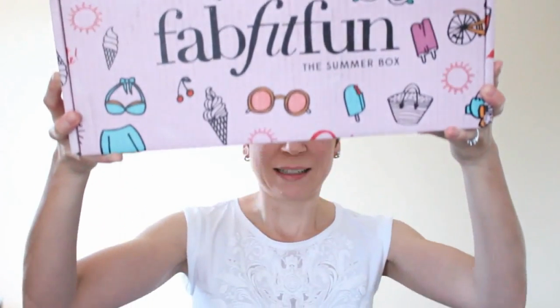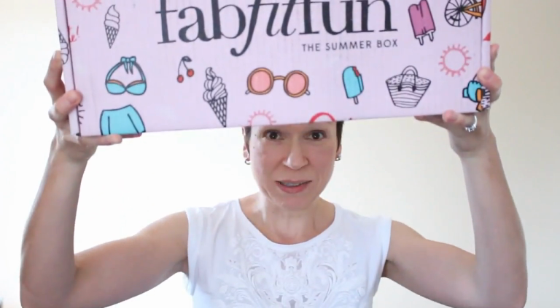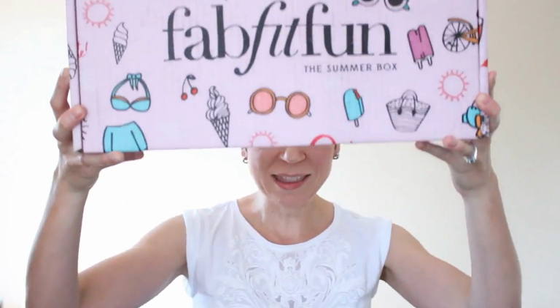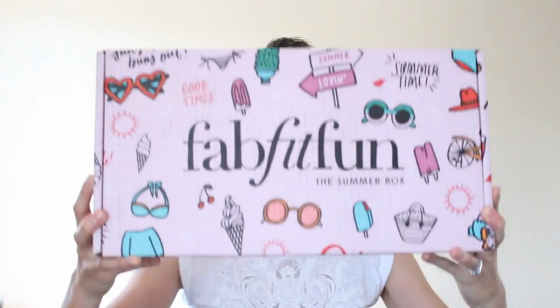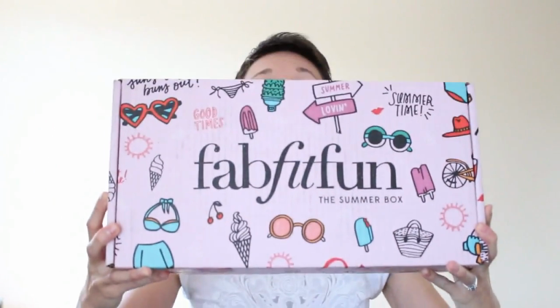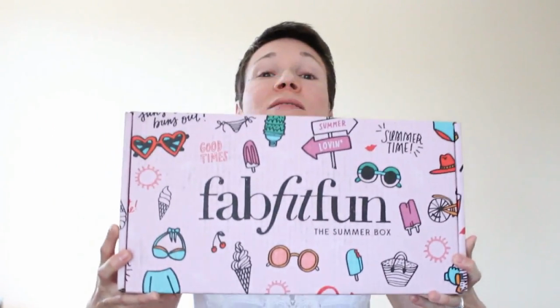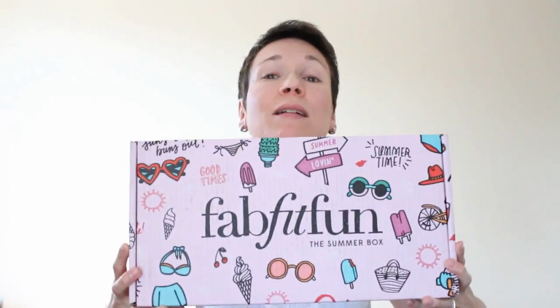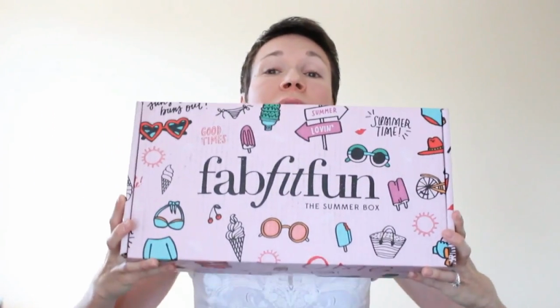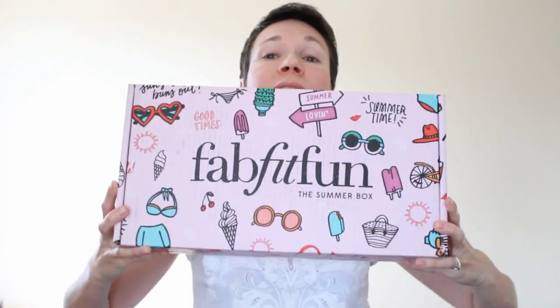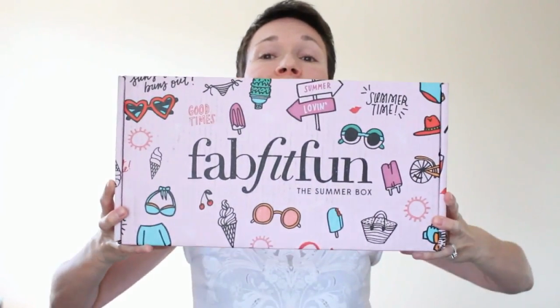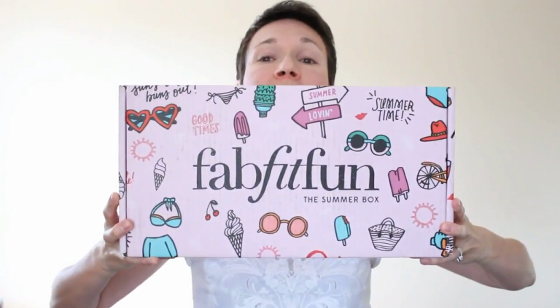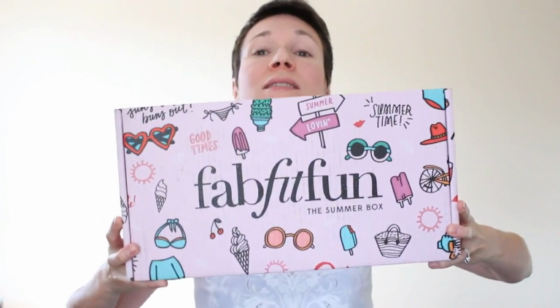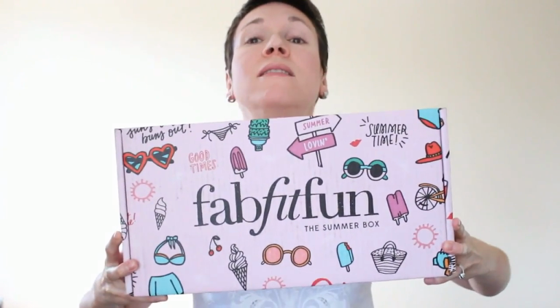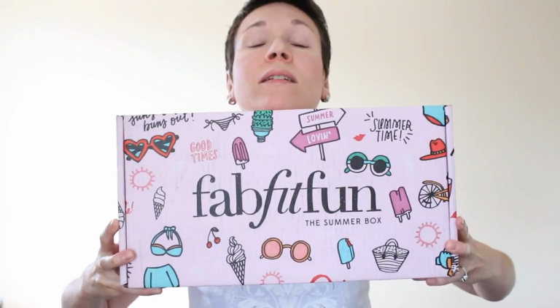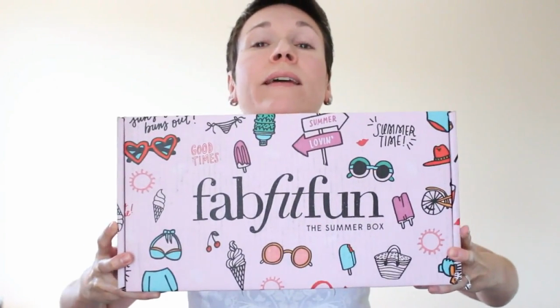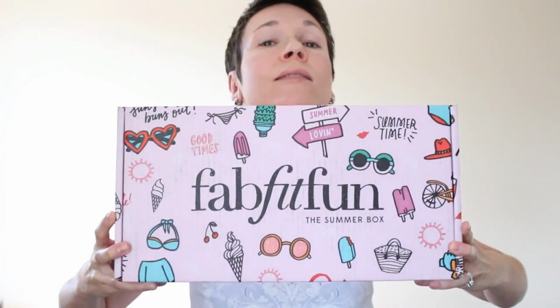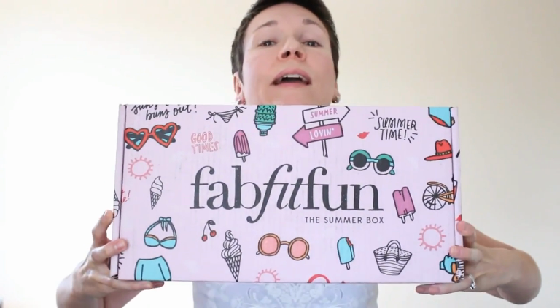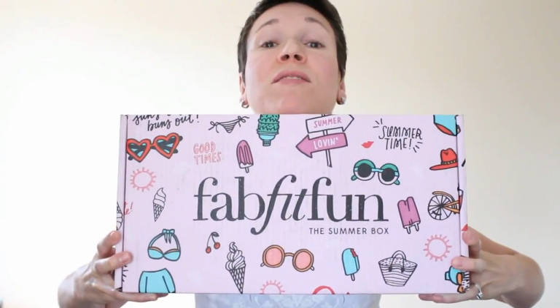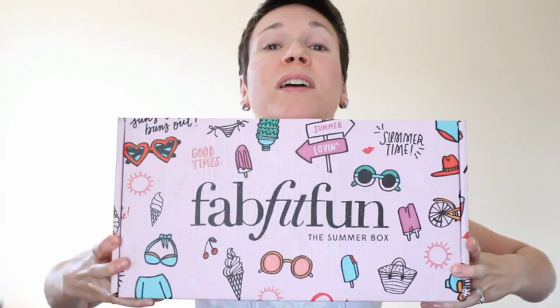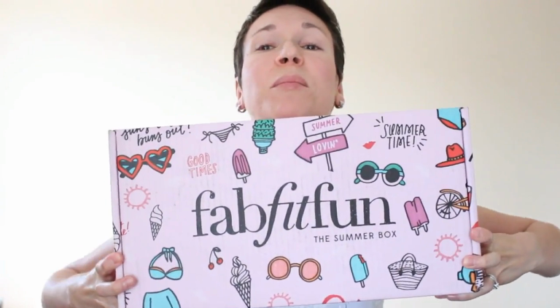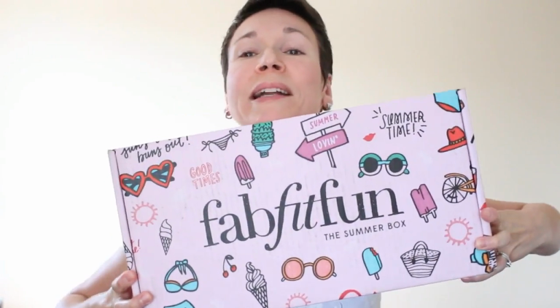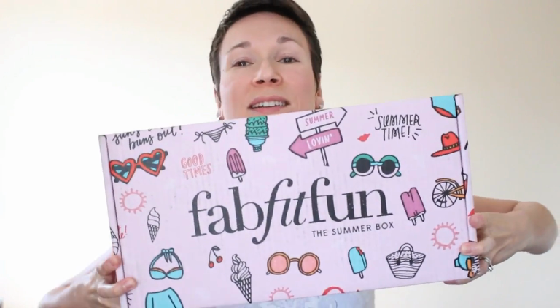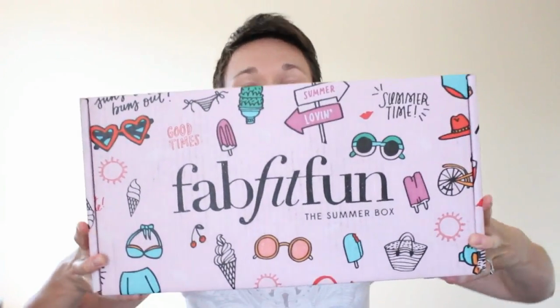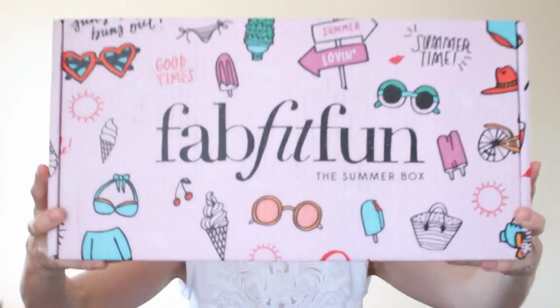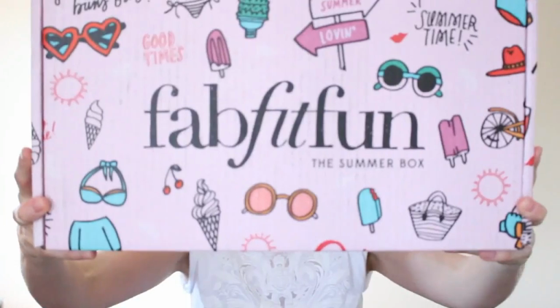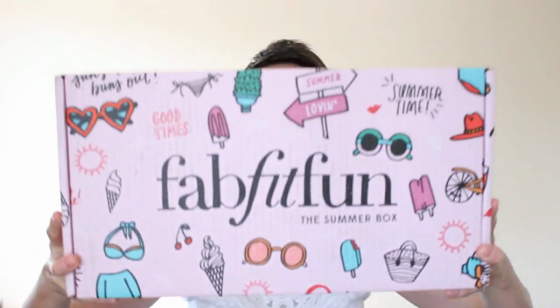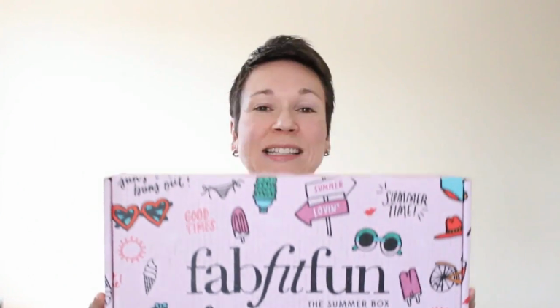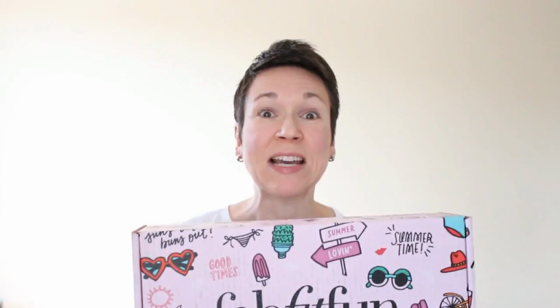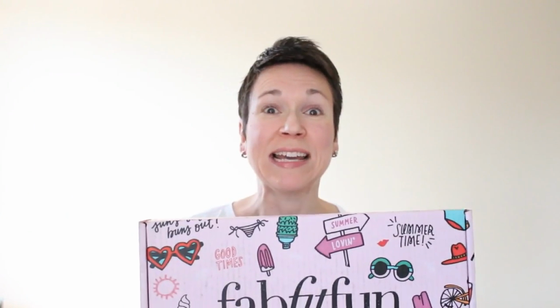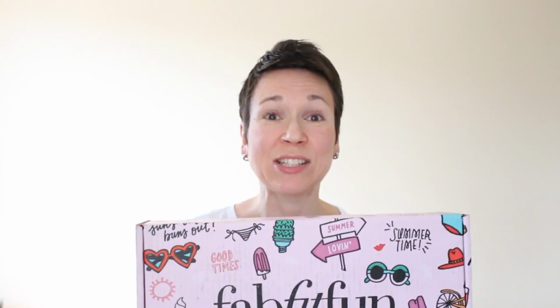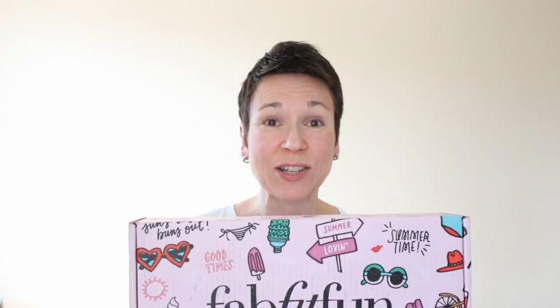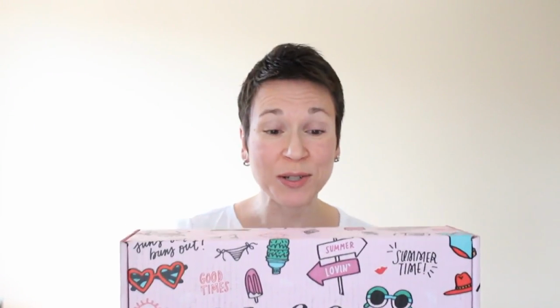Look at the size of that box. I can't even... yes, okay, I can fit it, but you see what I mean? It's huge!